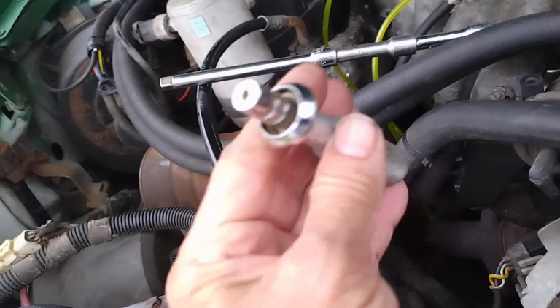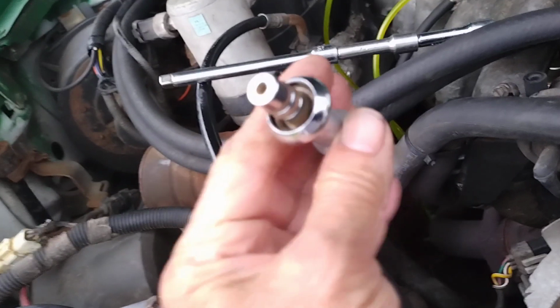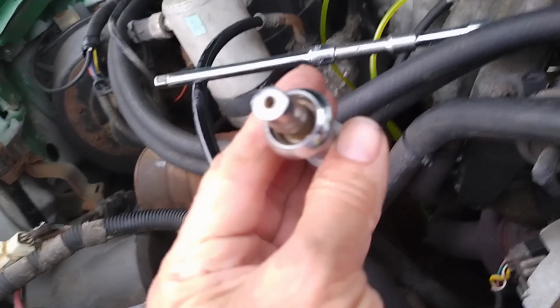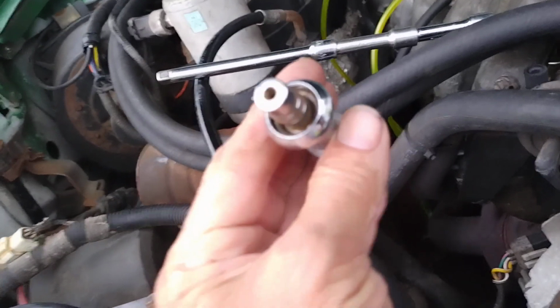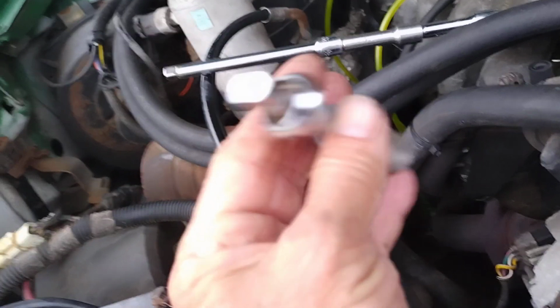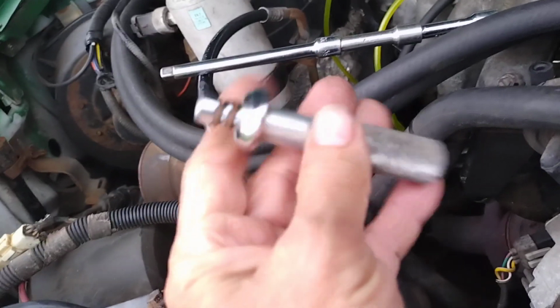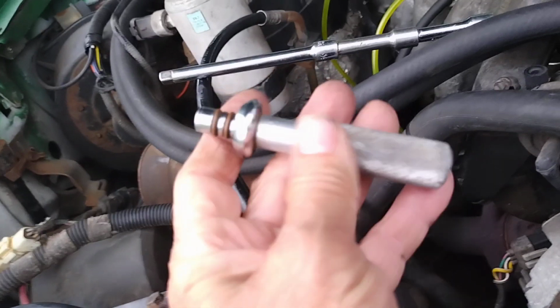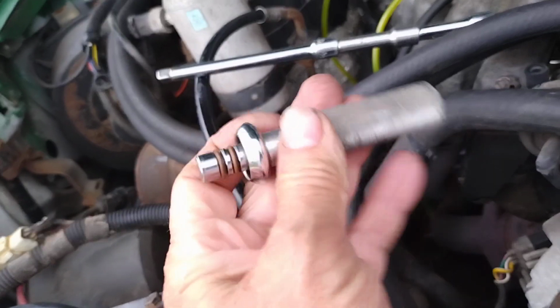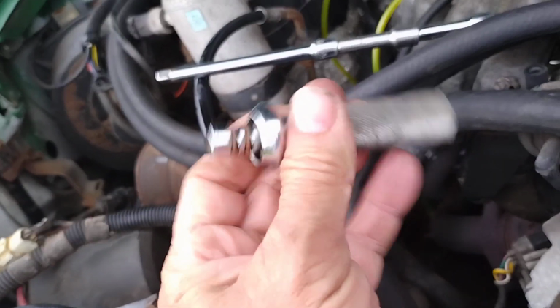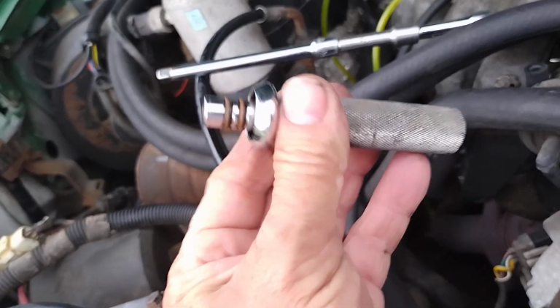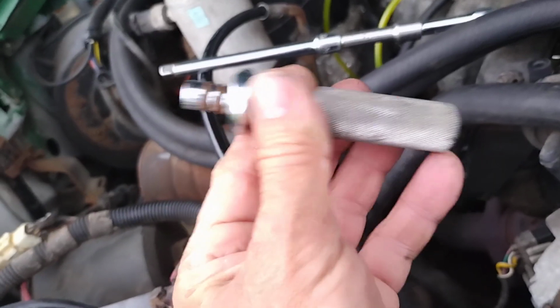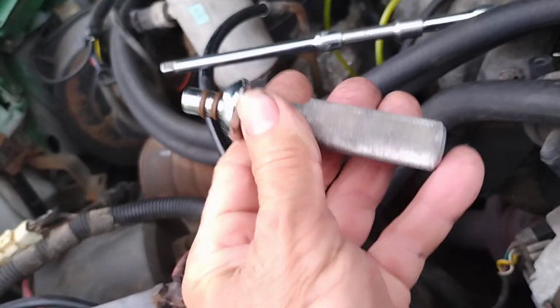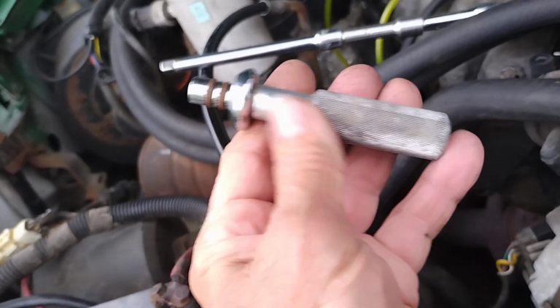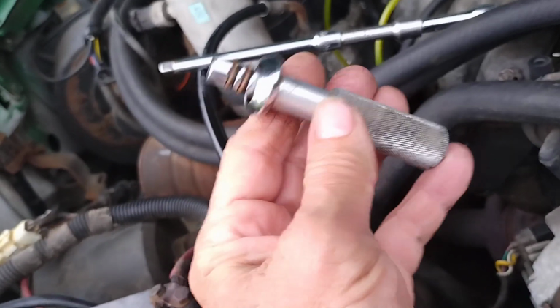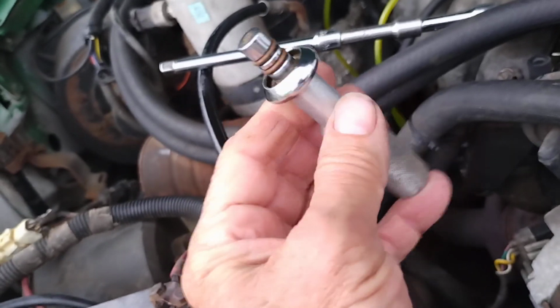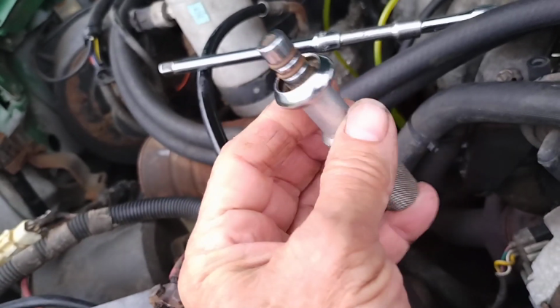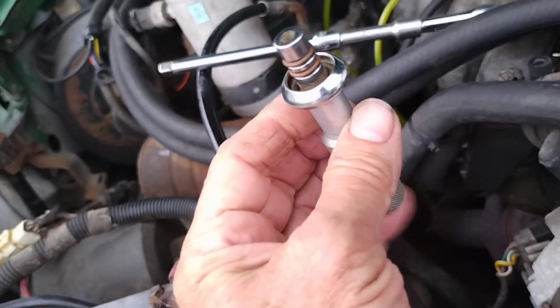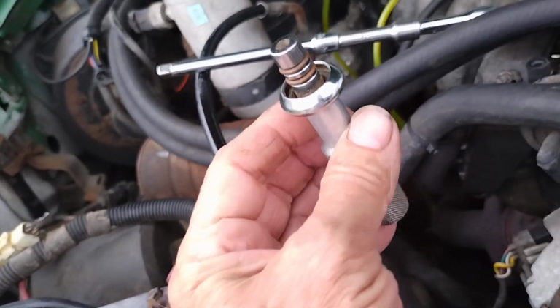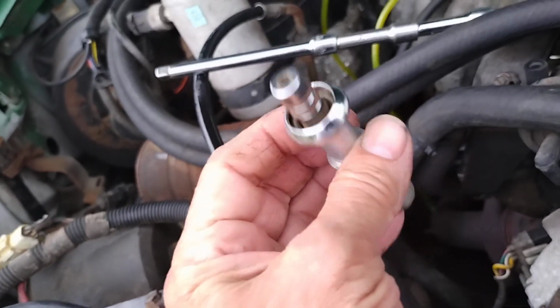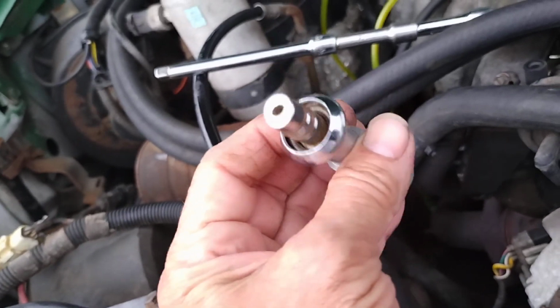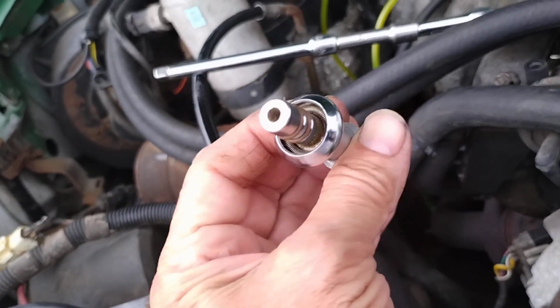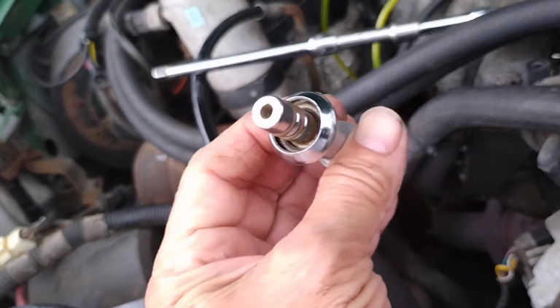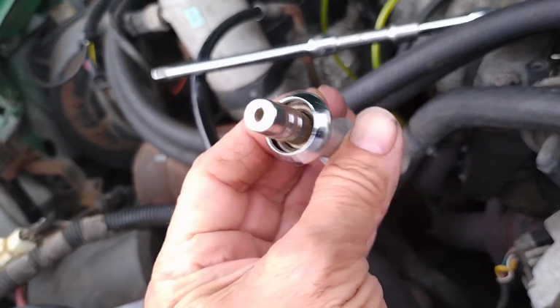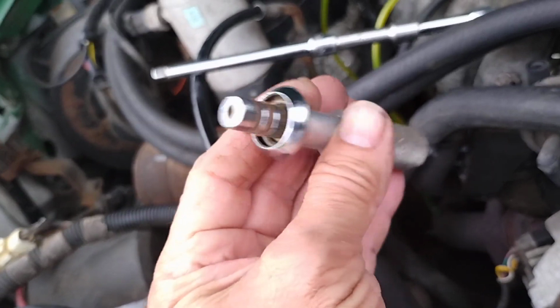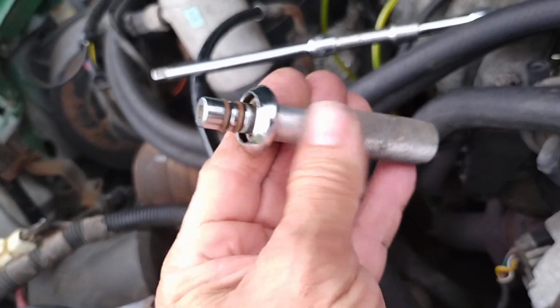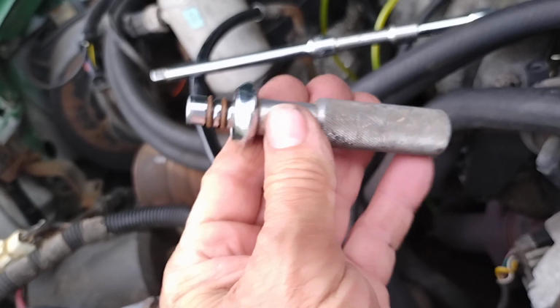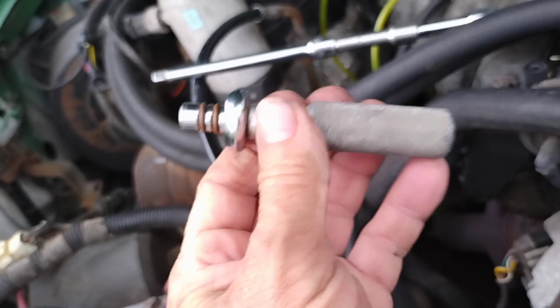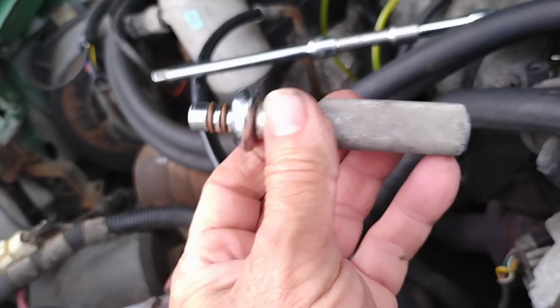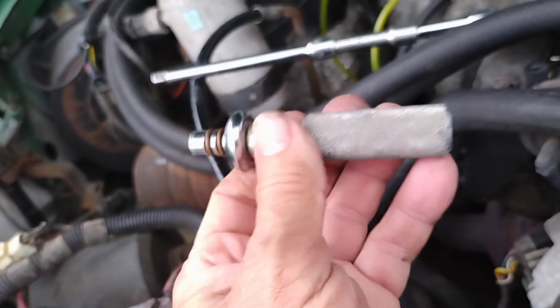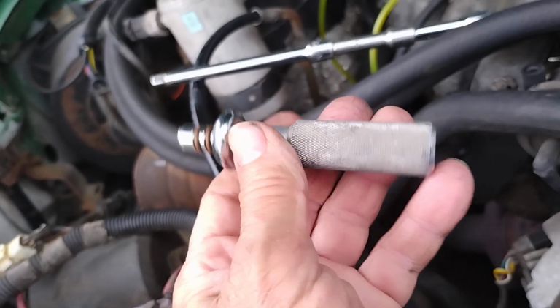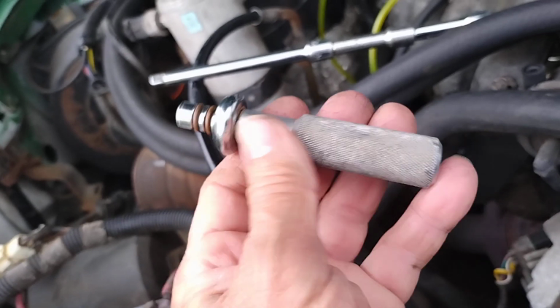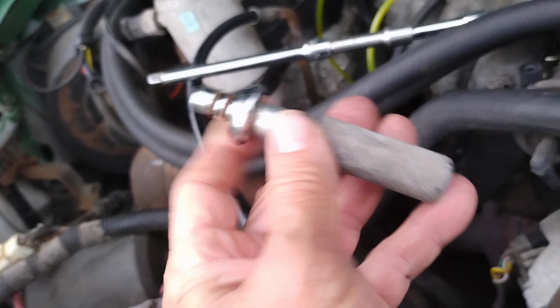This little part I found in a toolbox — I've had this for probably 25 years, never knew what it was.